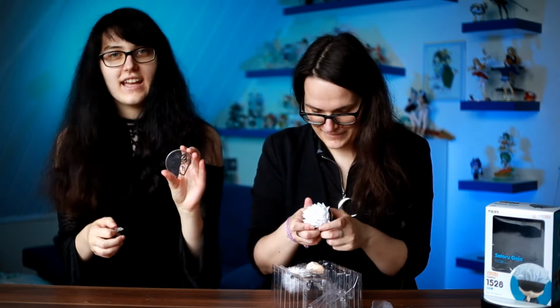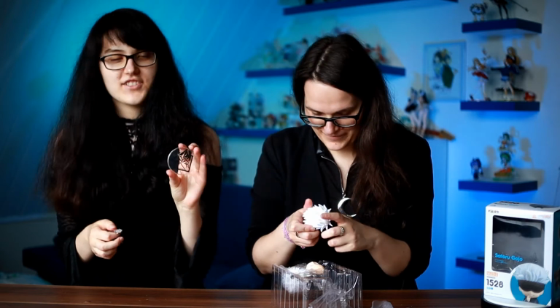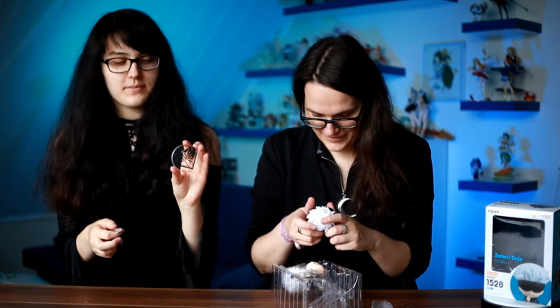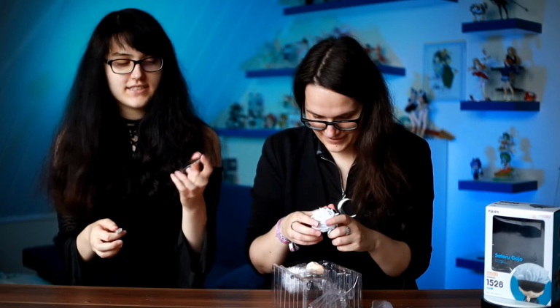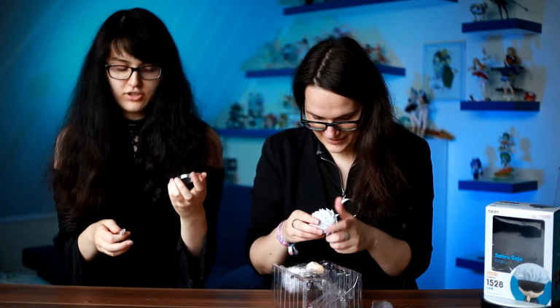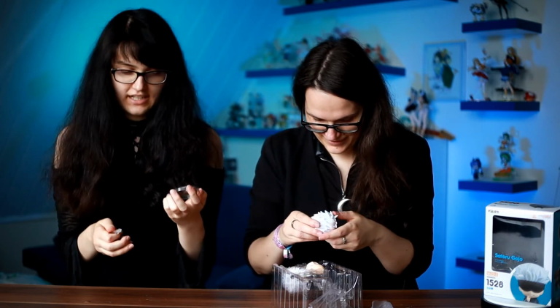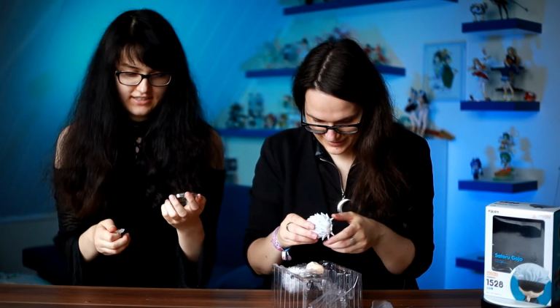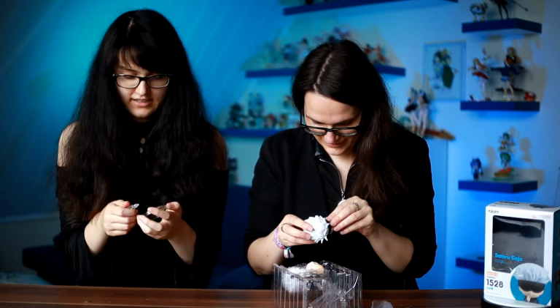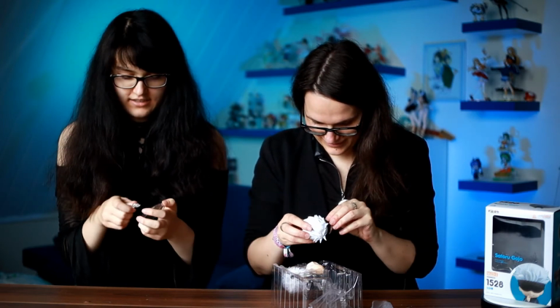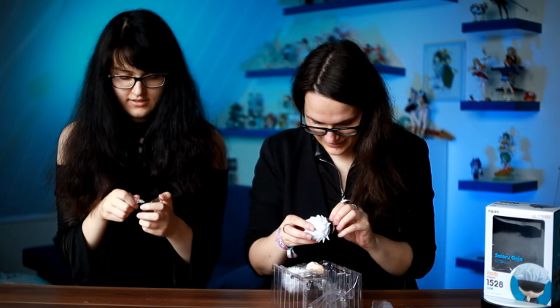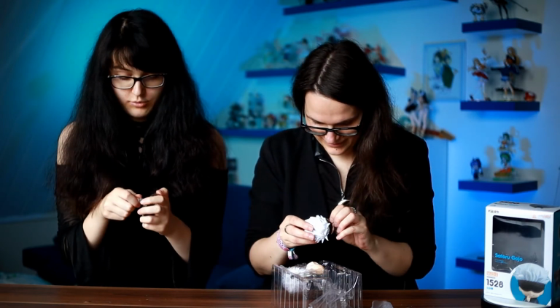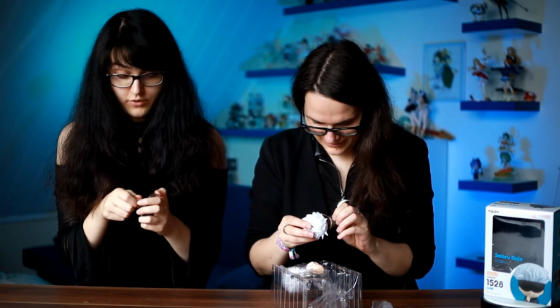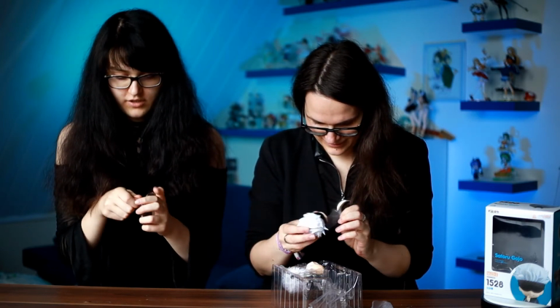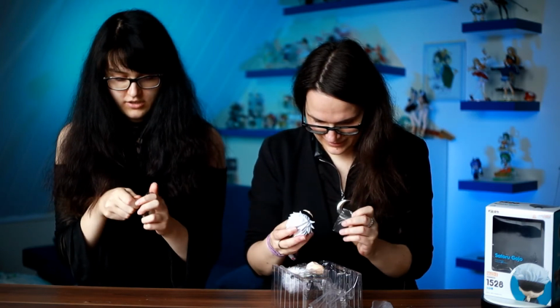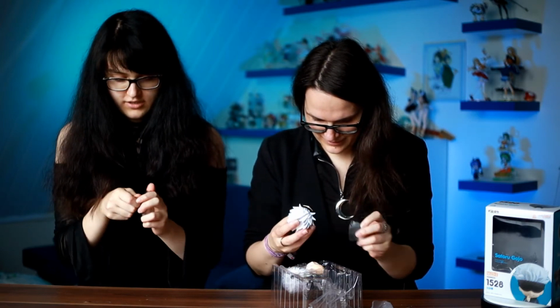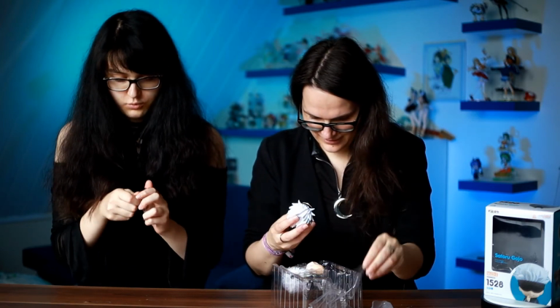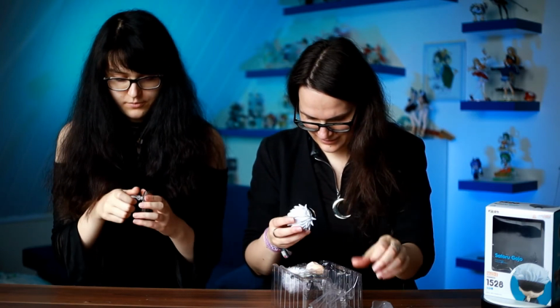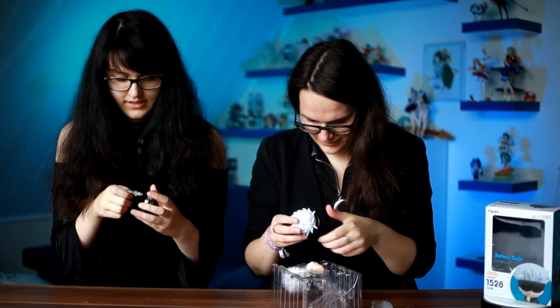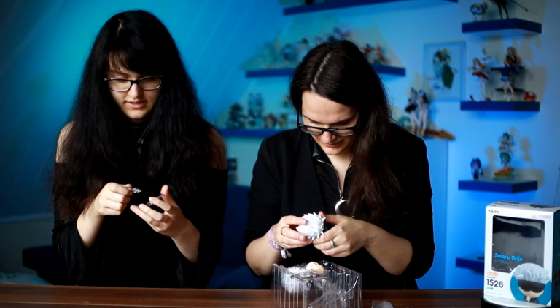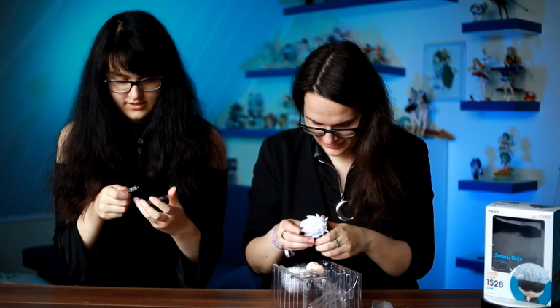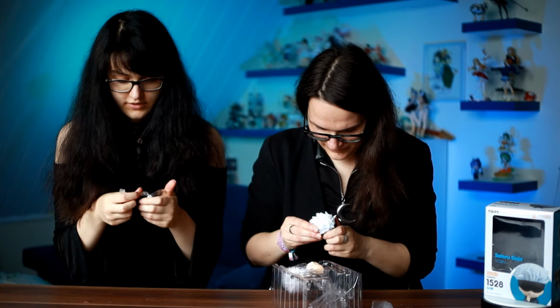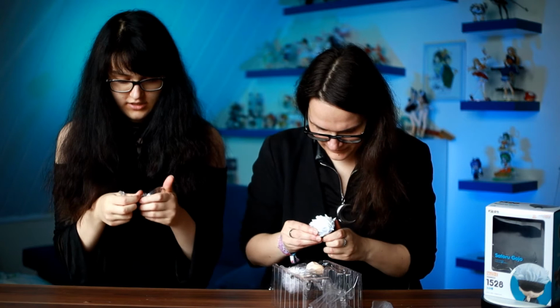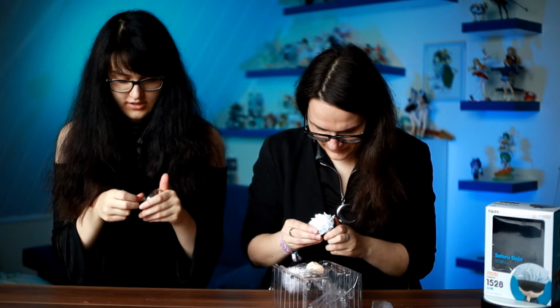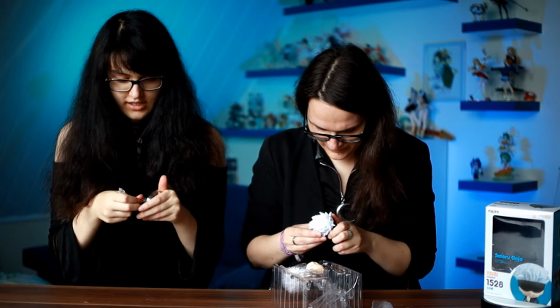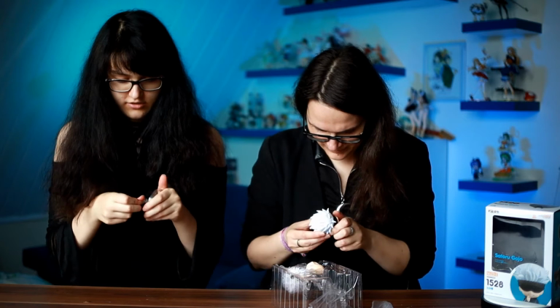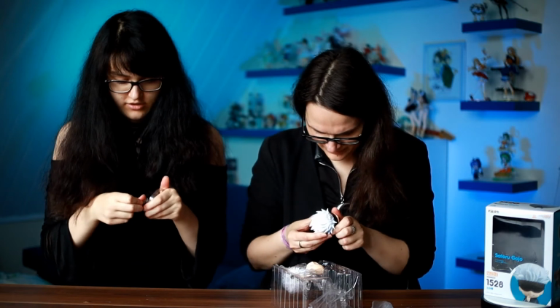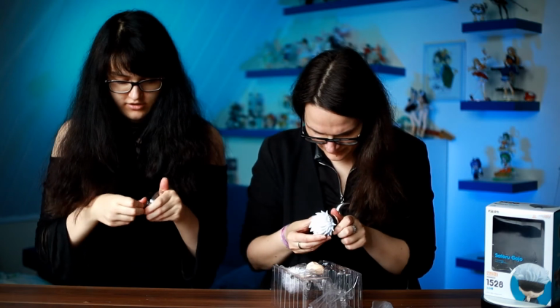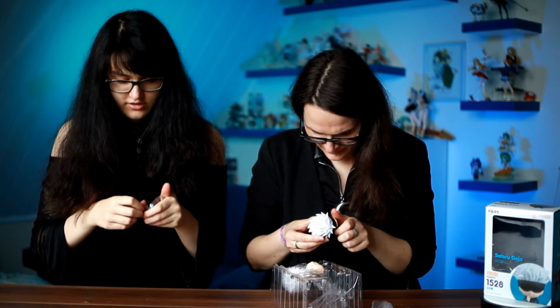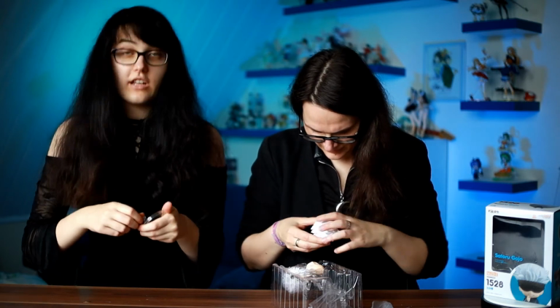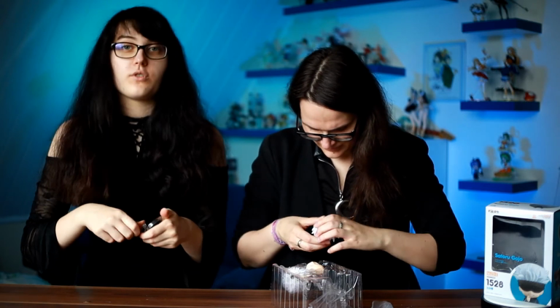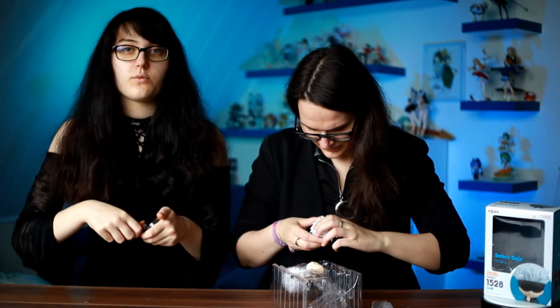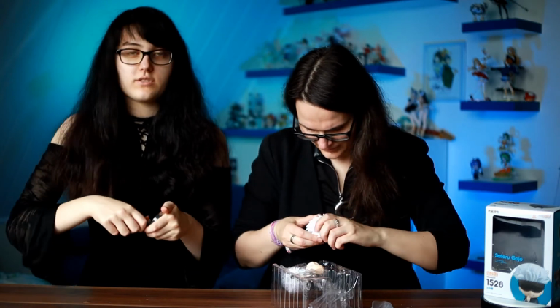Here's the base. I really like it. I prefer the brown bases over the standard Nendoroid ones.